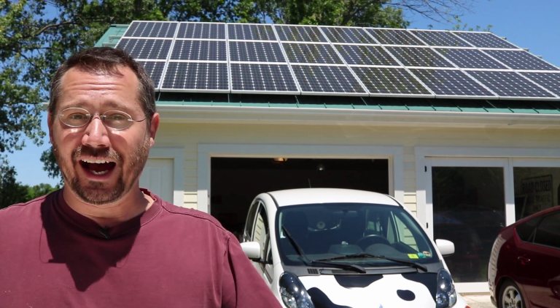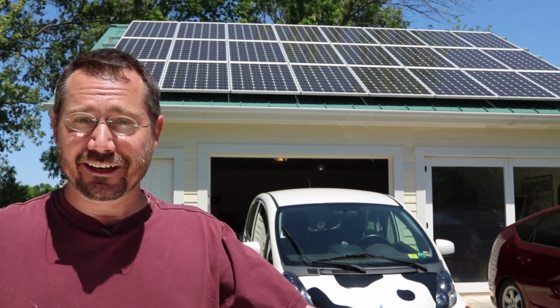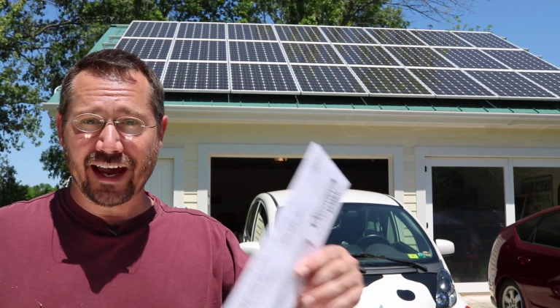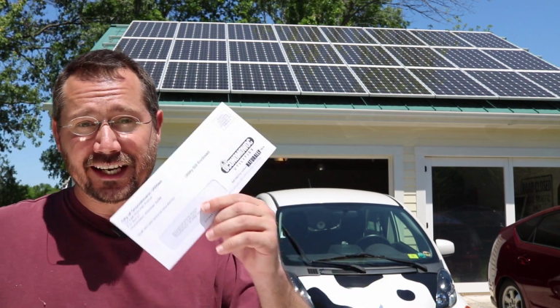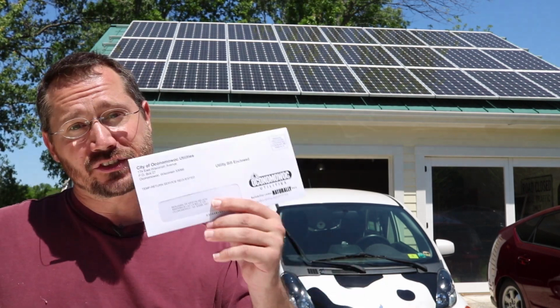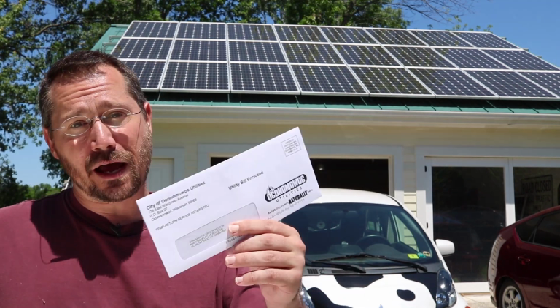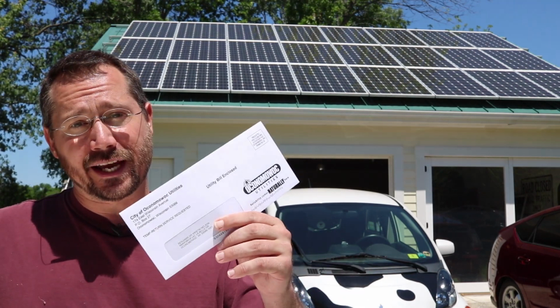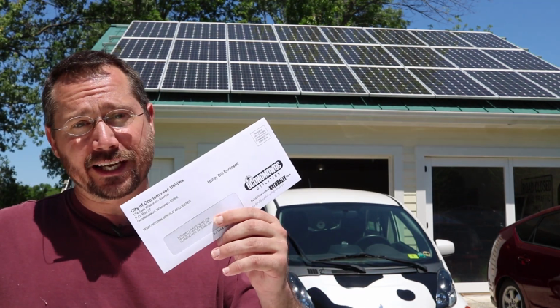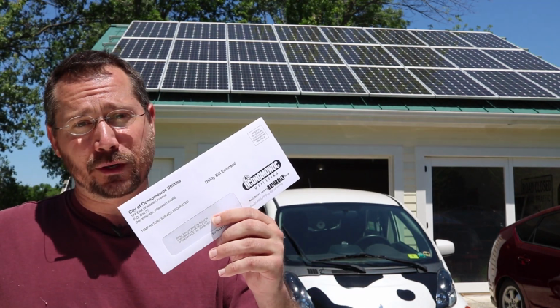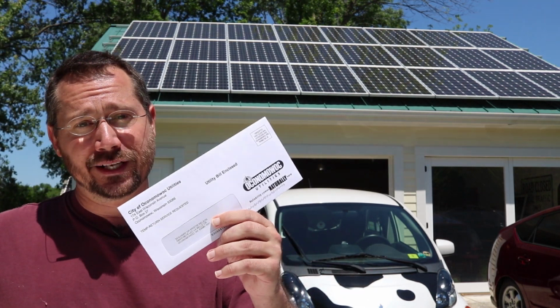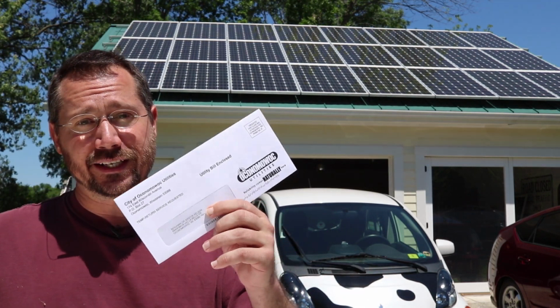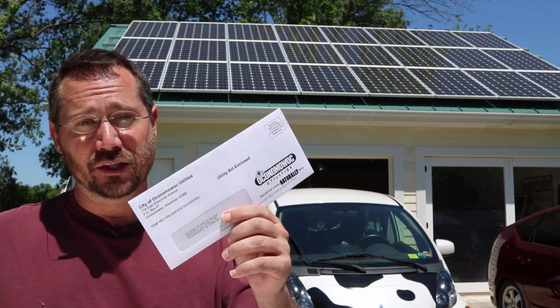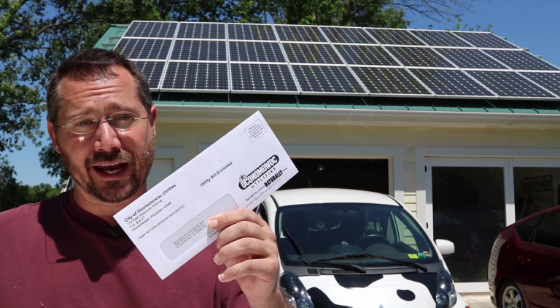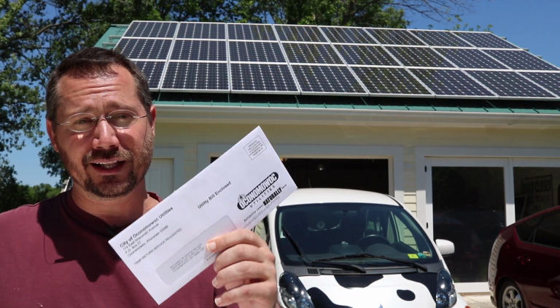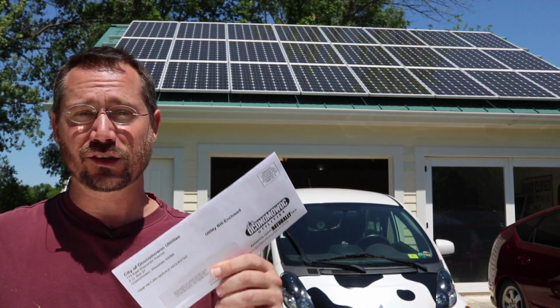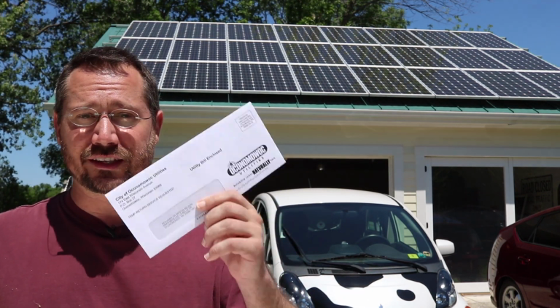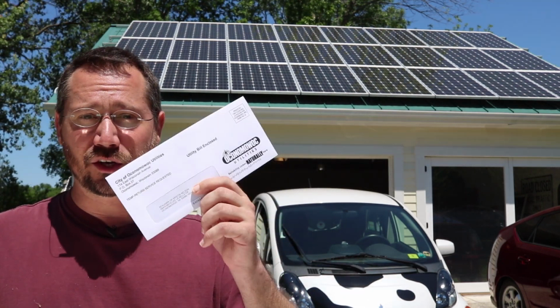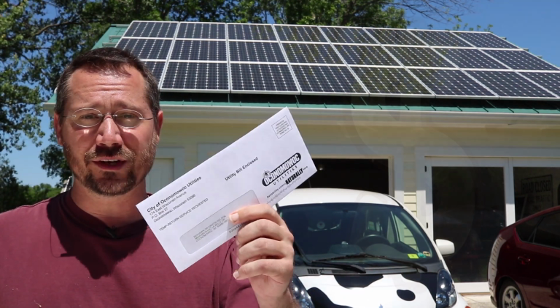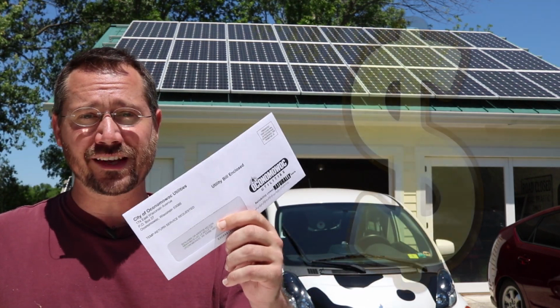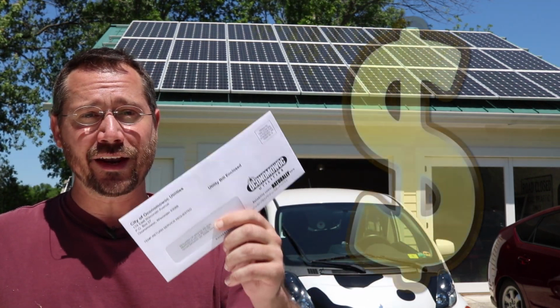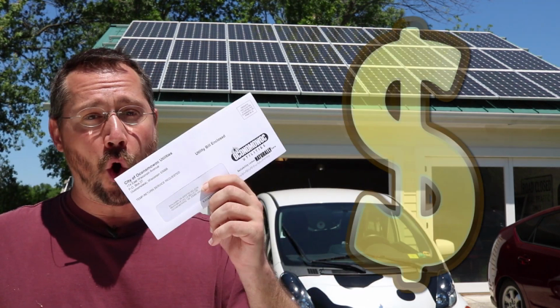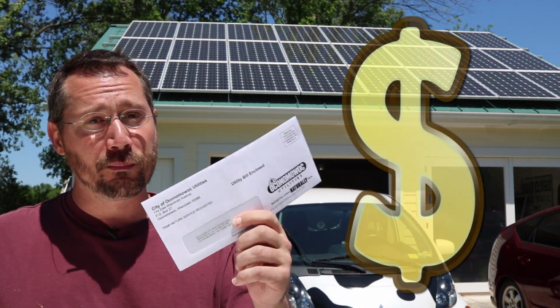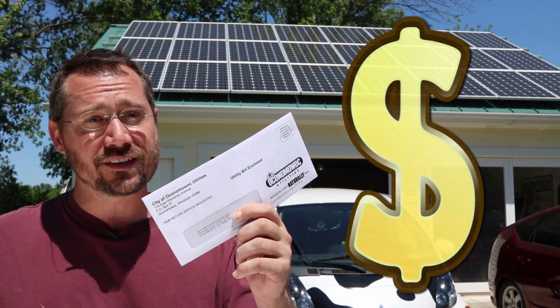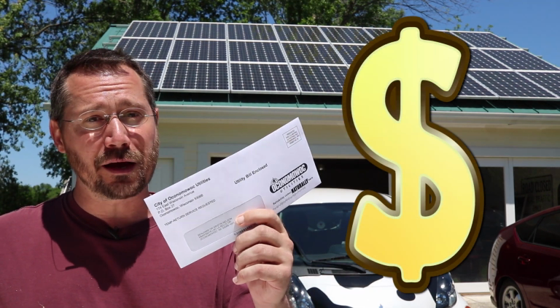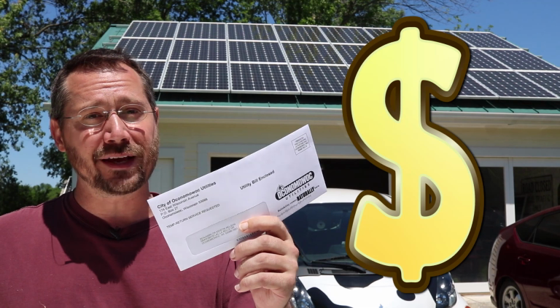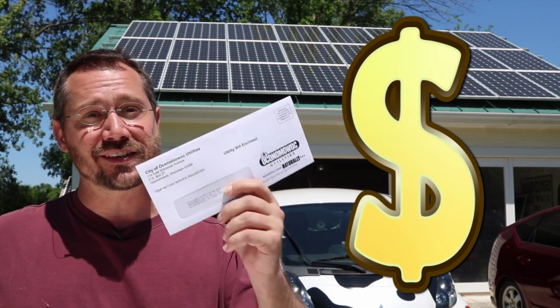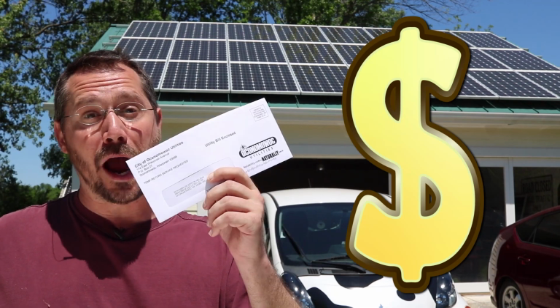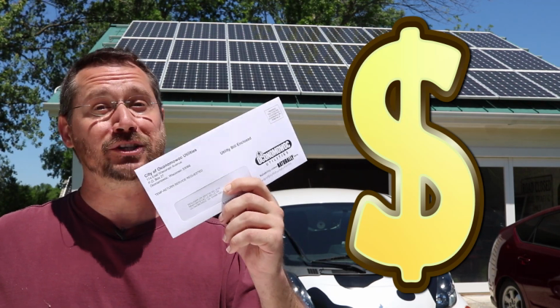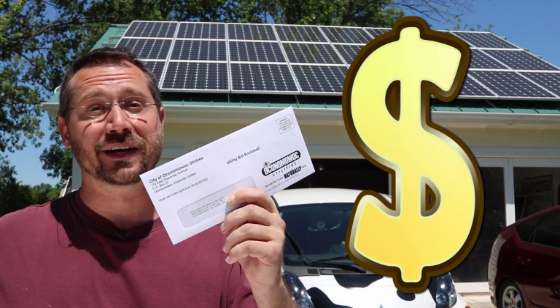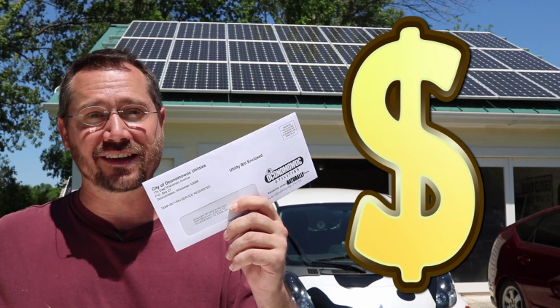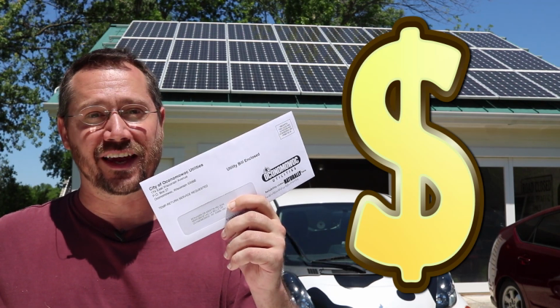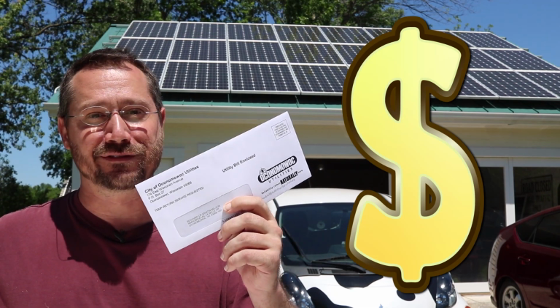In fact, I just got my electric bill in the mail, so let's go inside, open this up, and see how much money I saved.